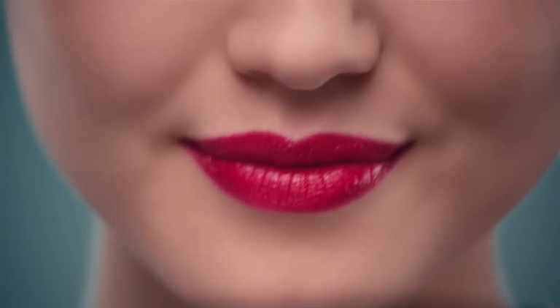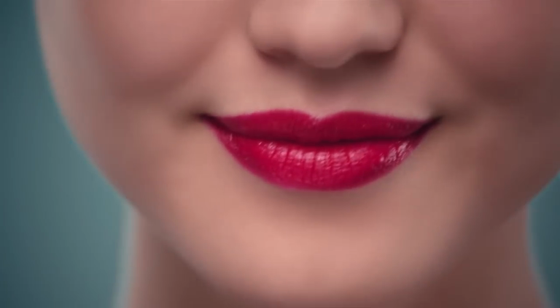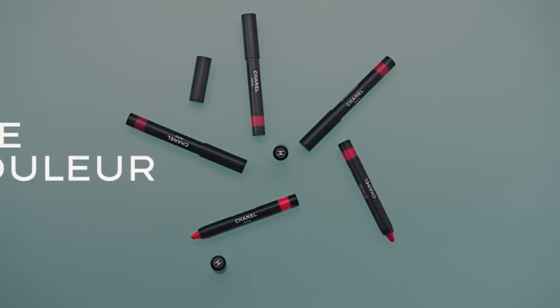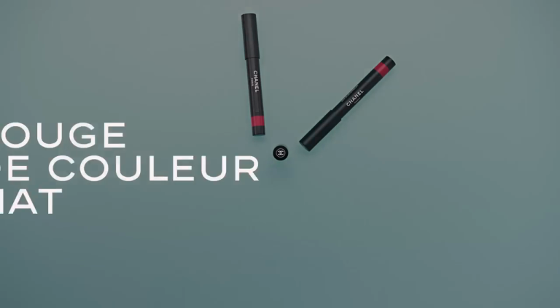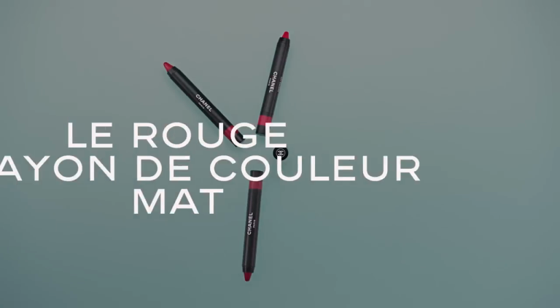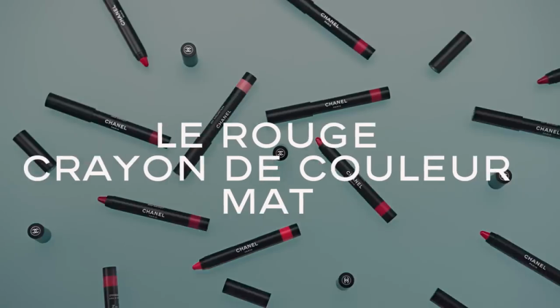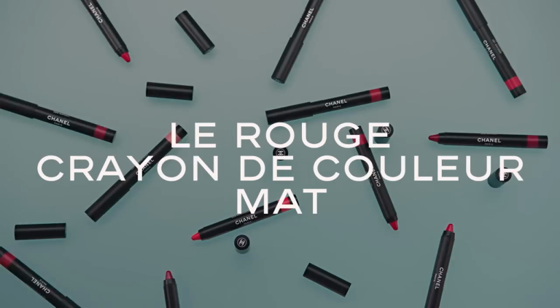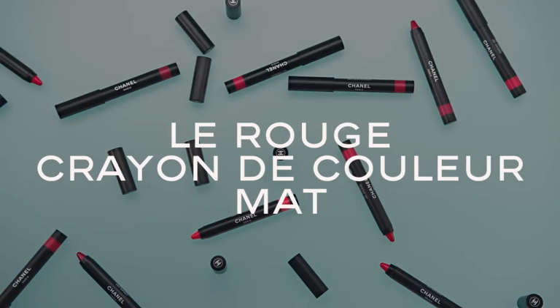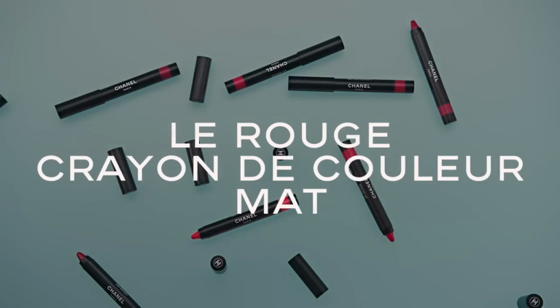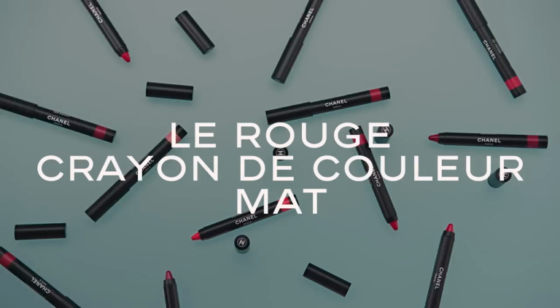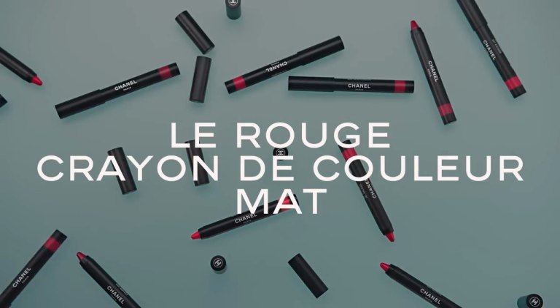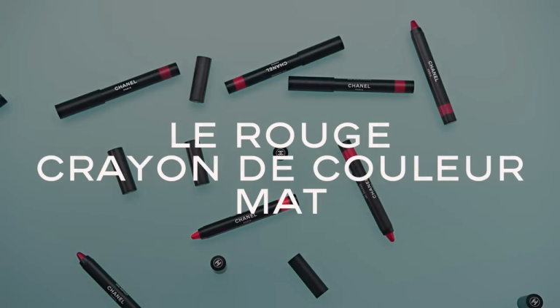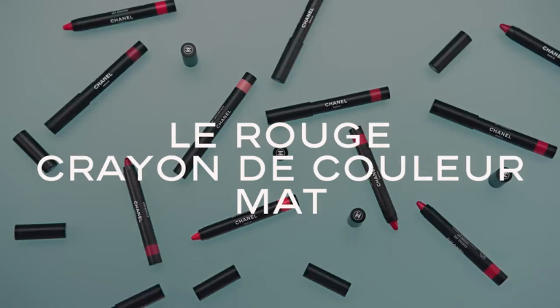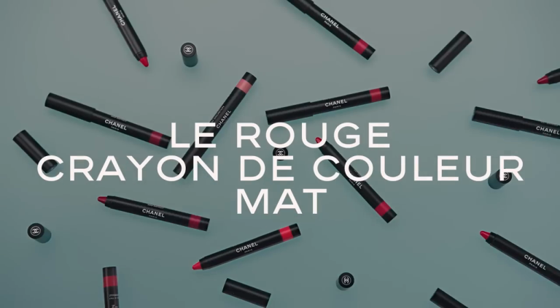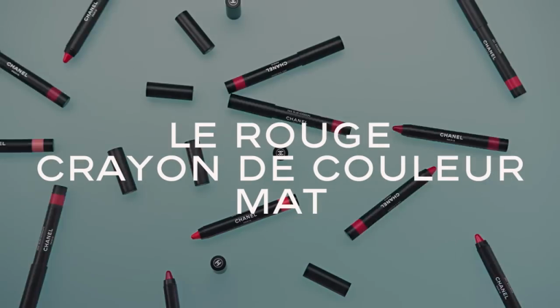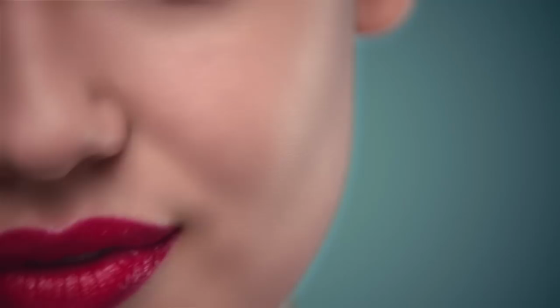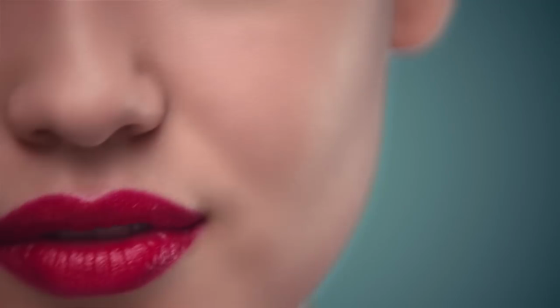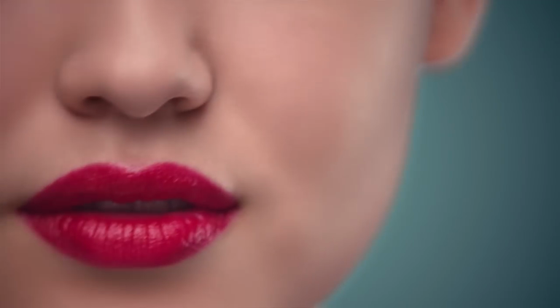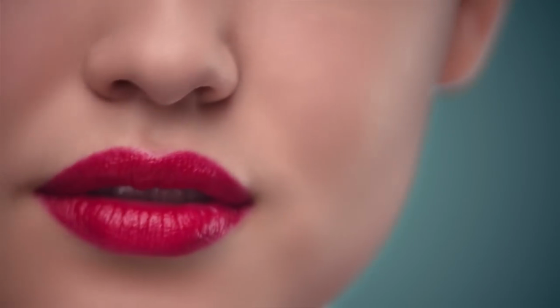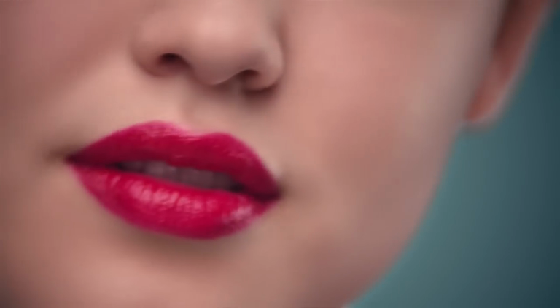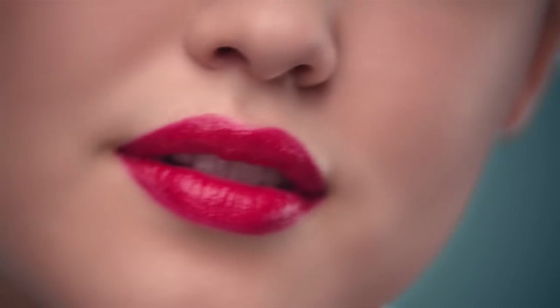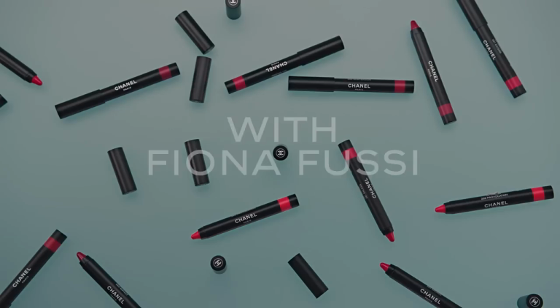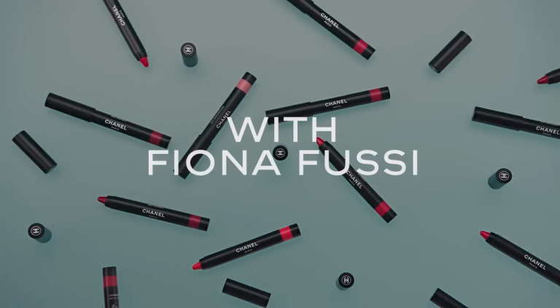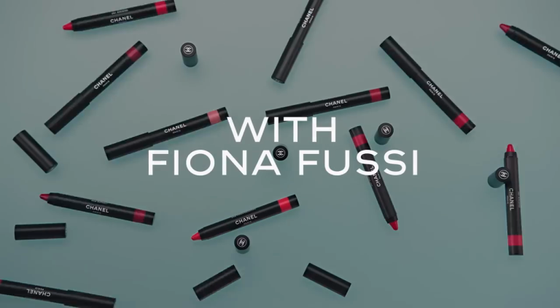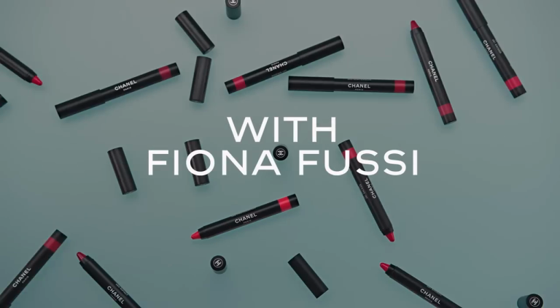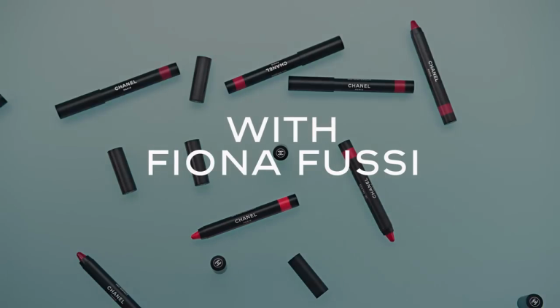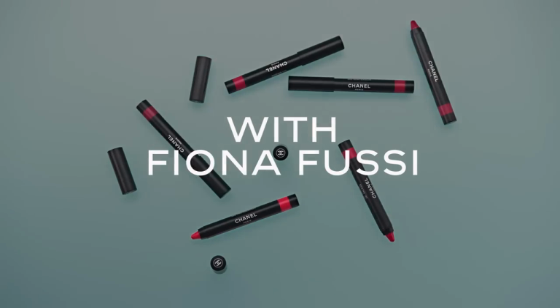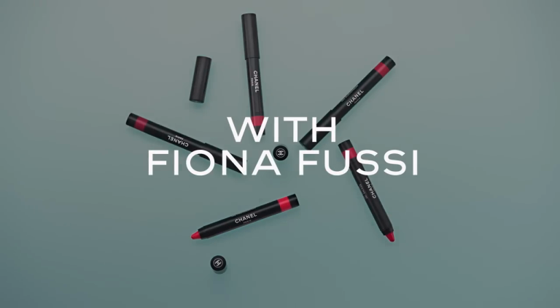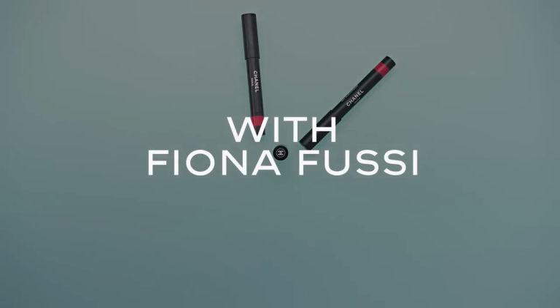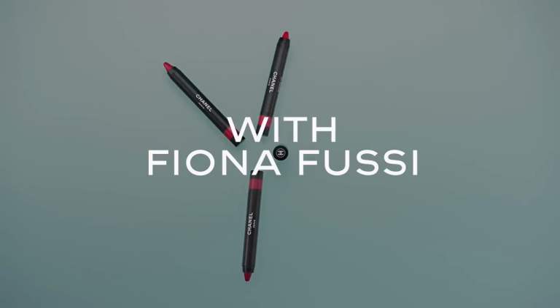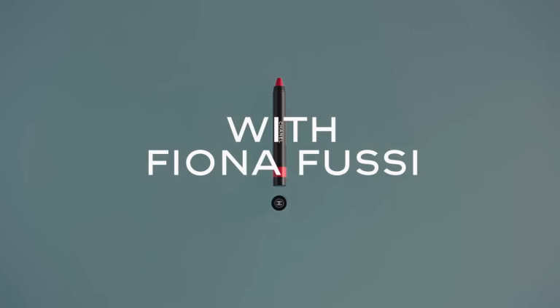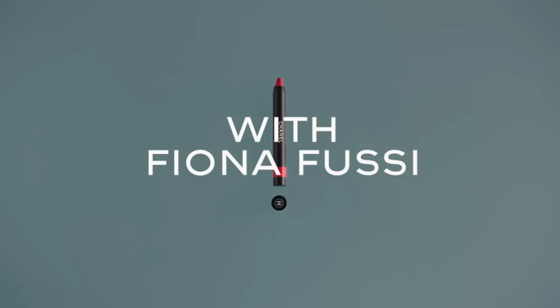This is the new Crayon de Couleur Matte. Let's try all these bright and beautiful colors.